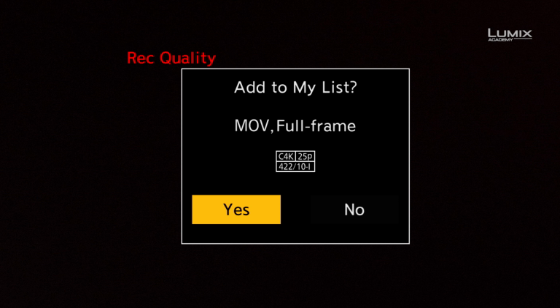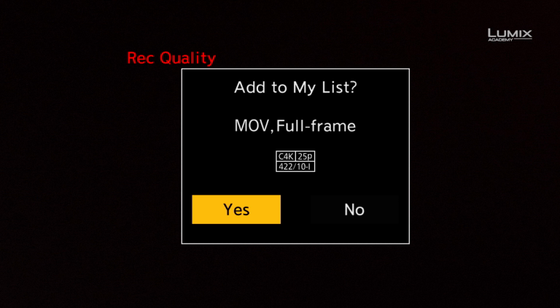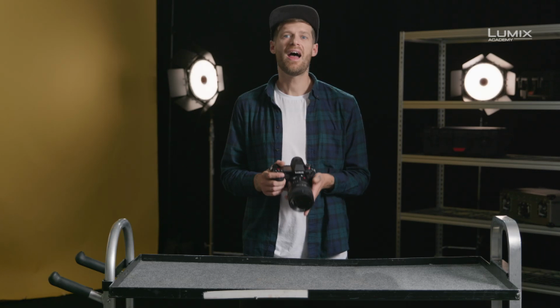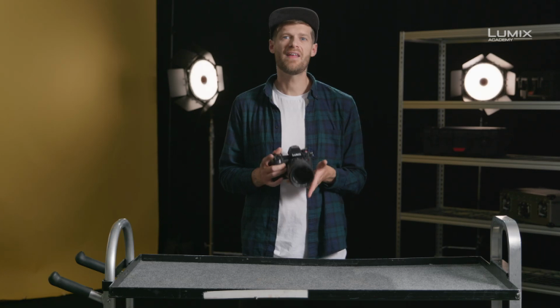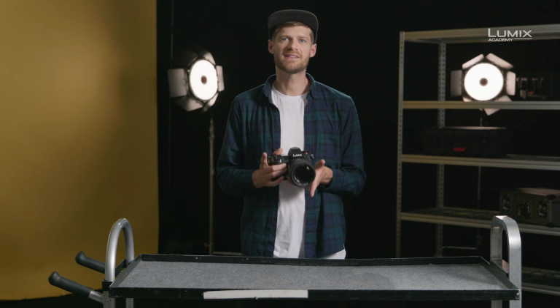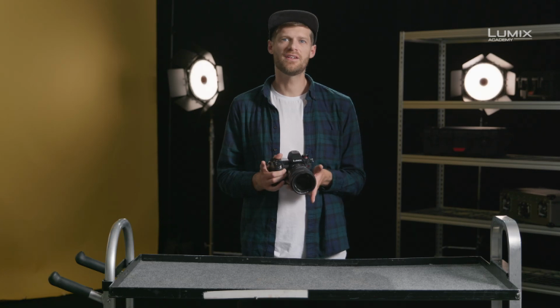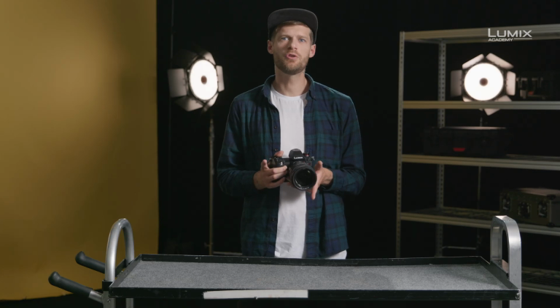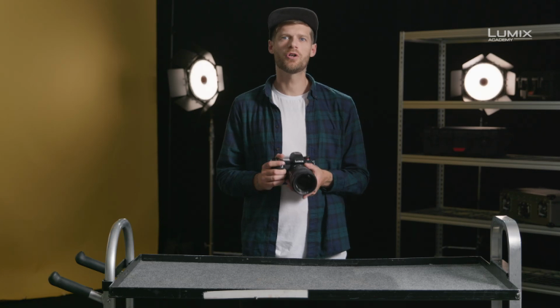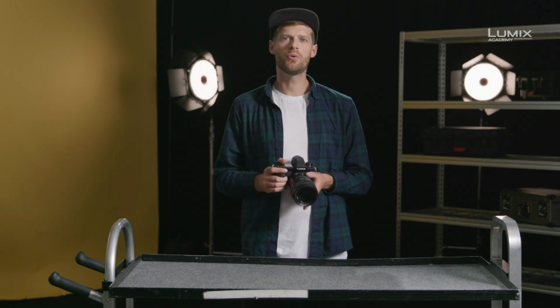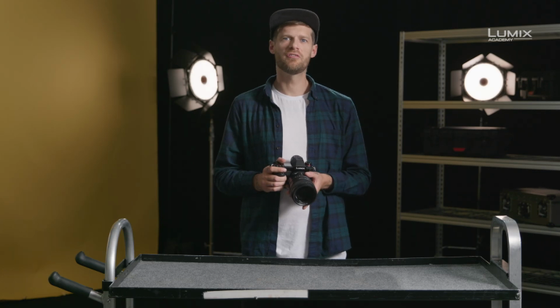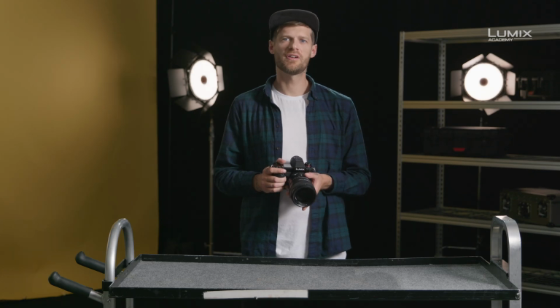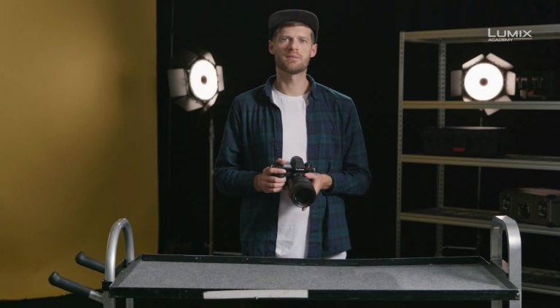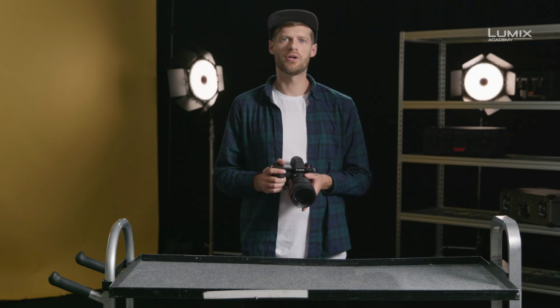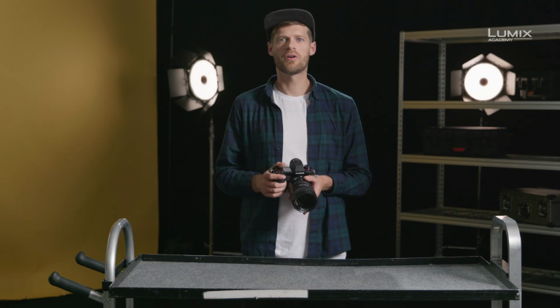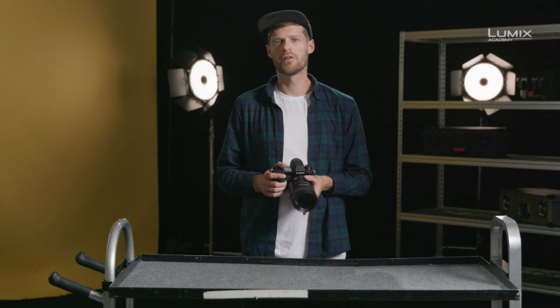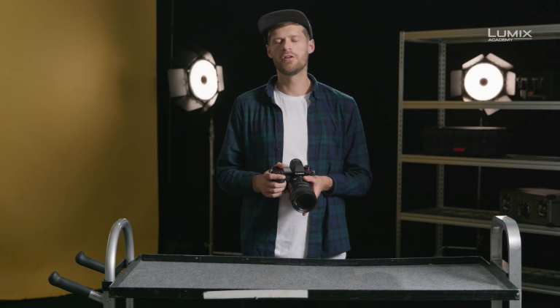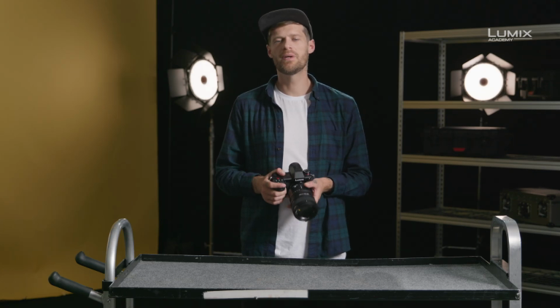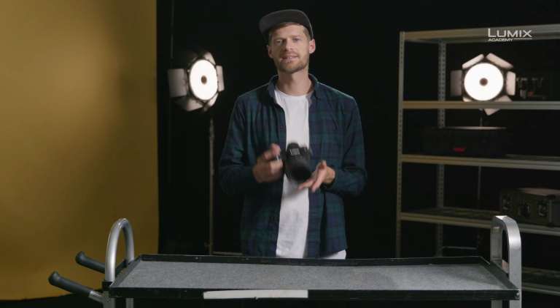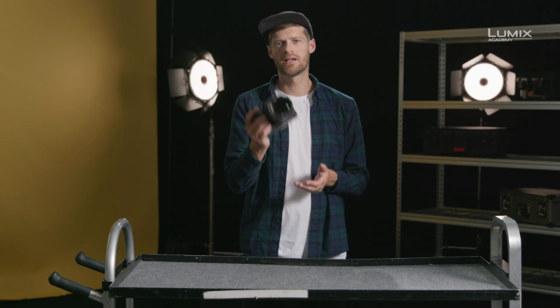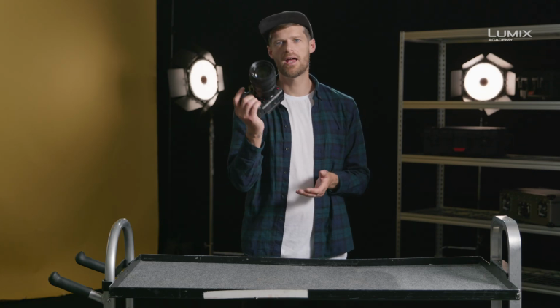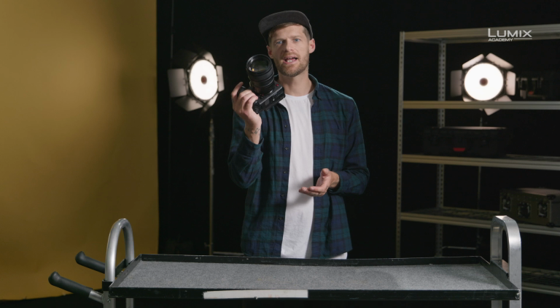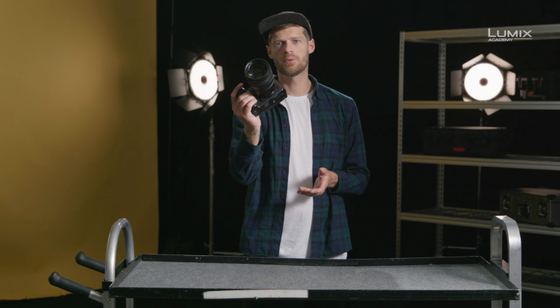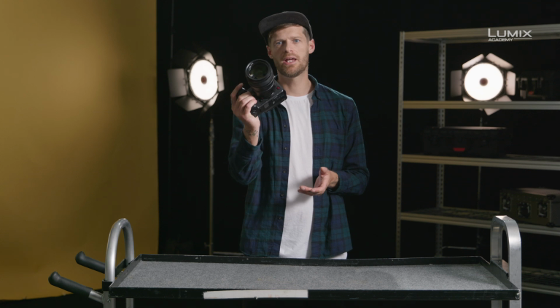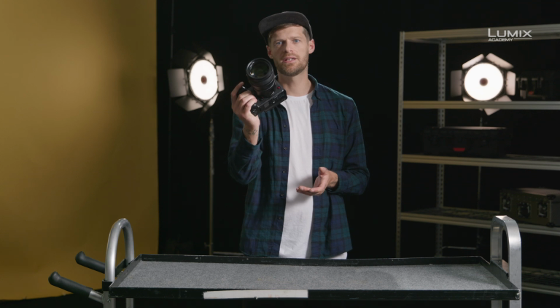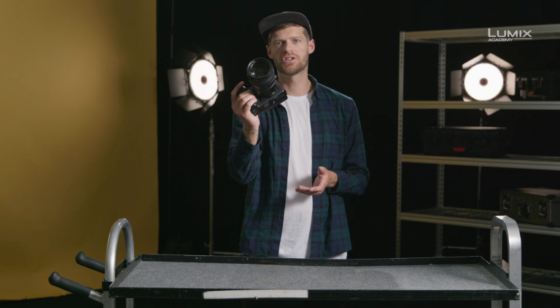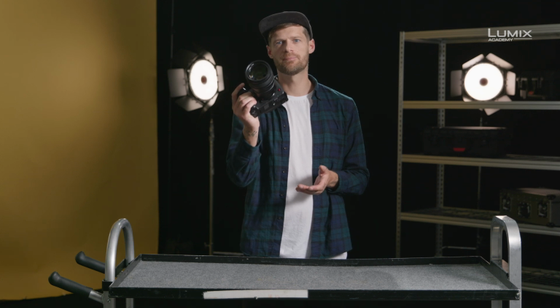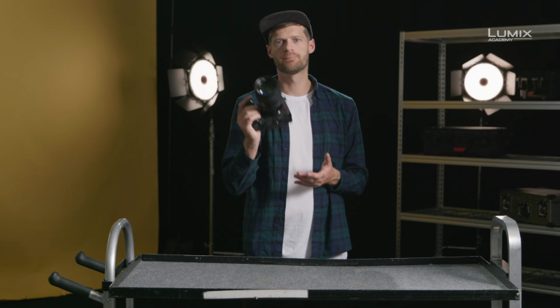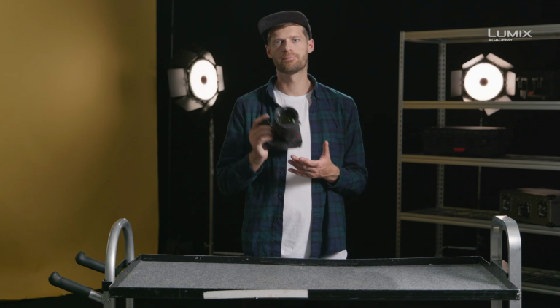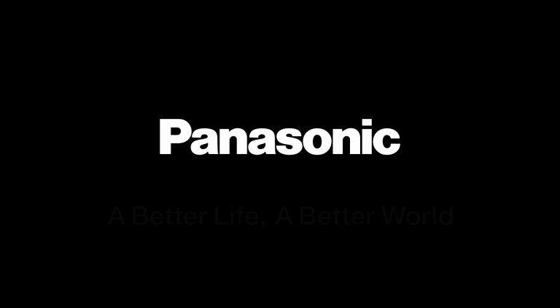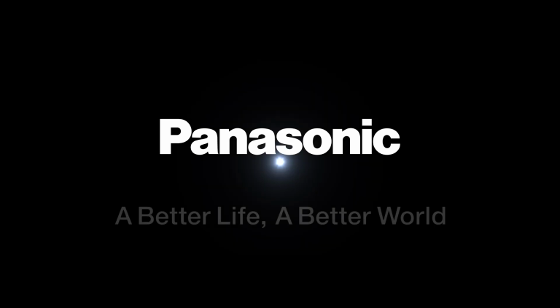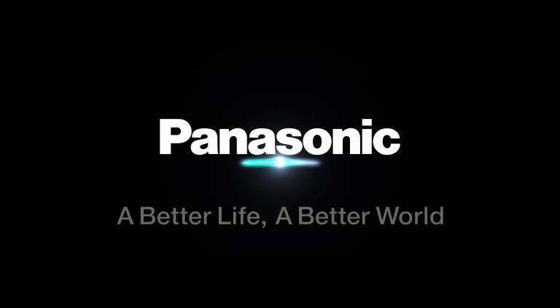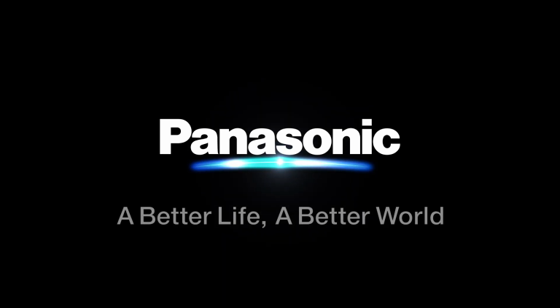And that's the new recording filter mode on the Lumix S1H. Panasonic.